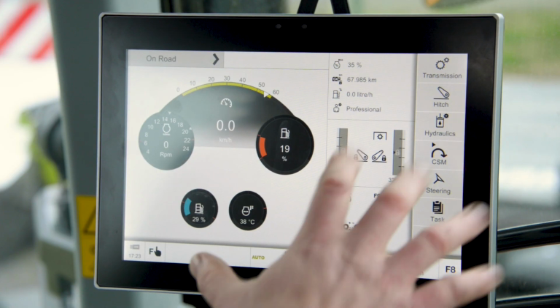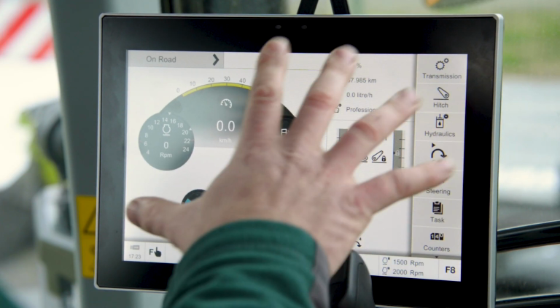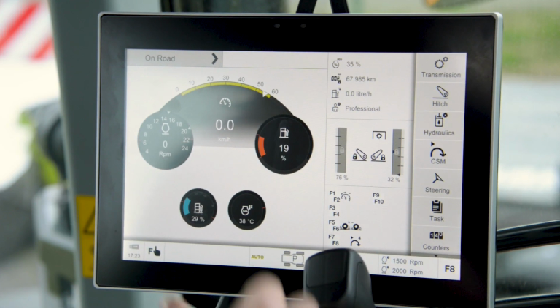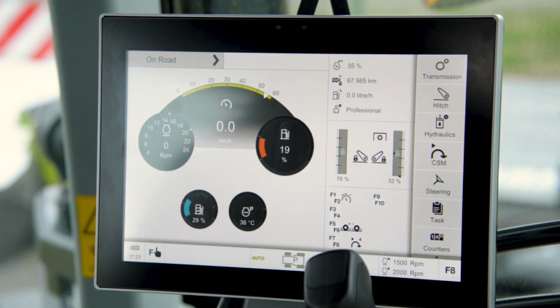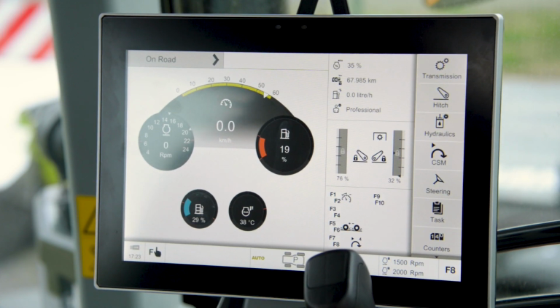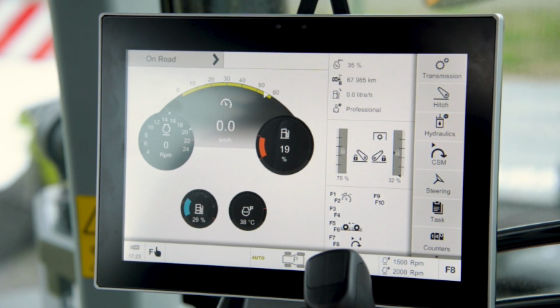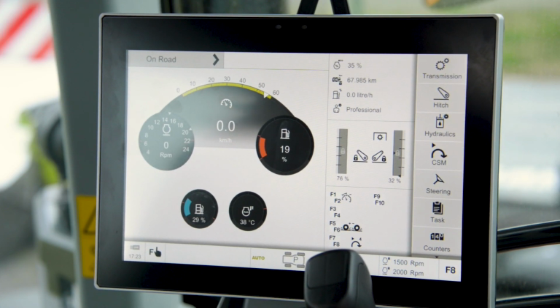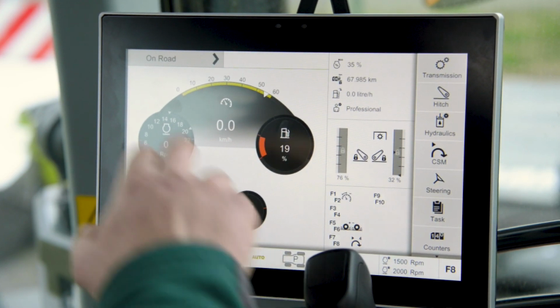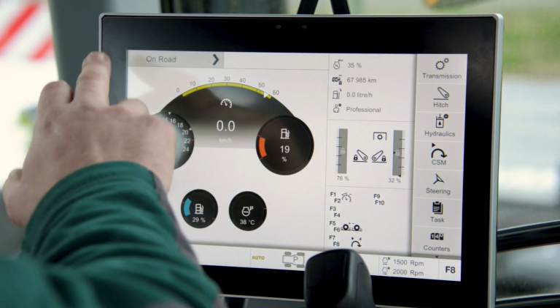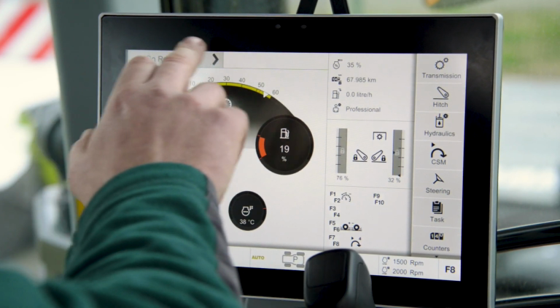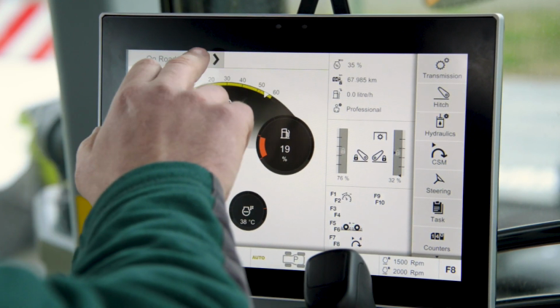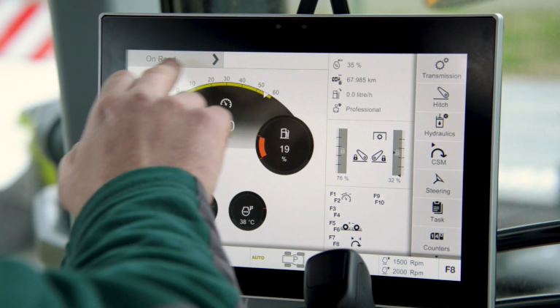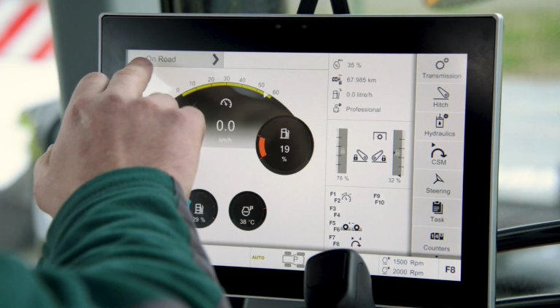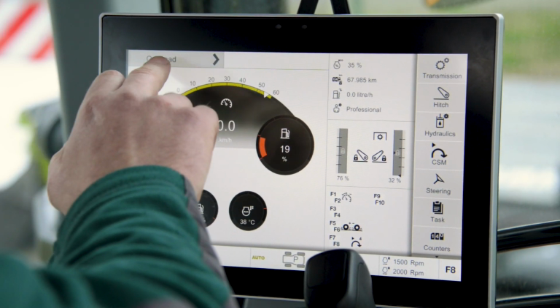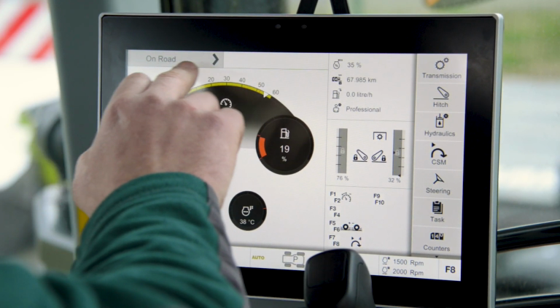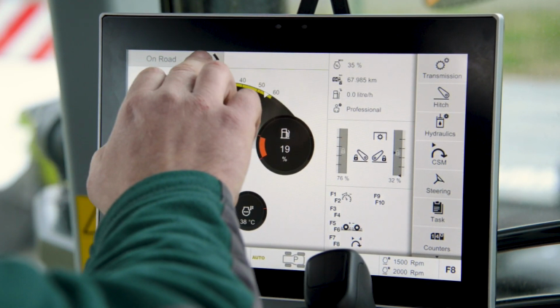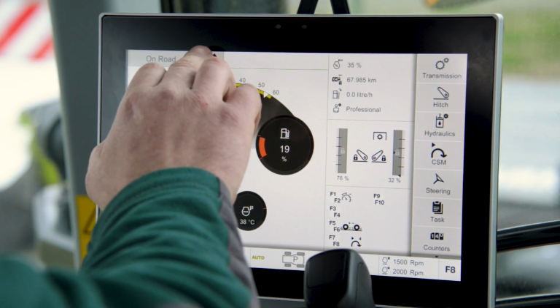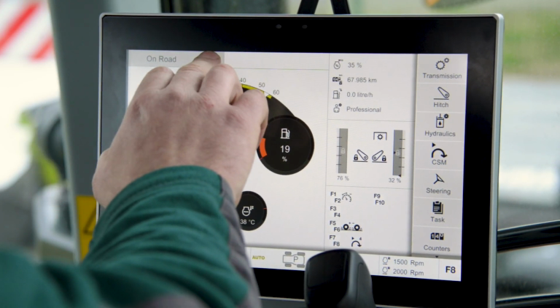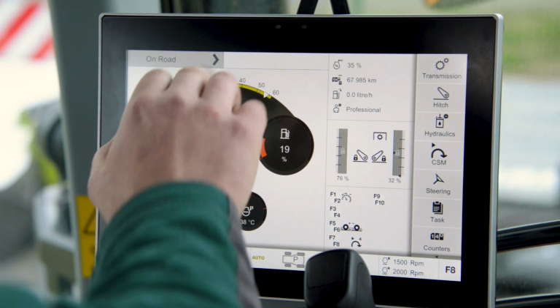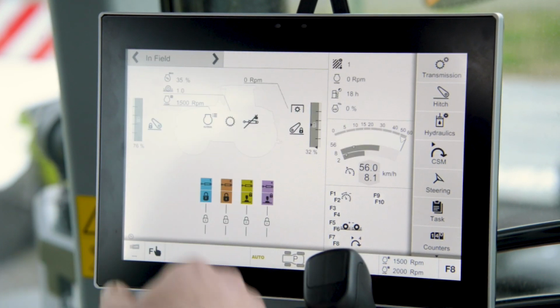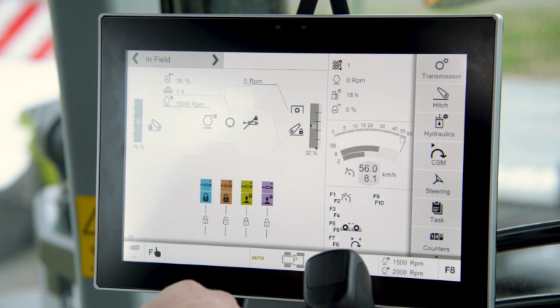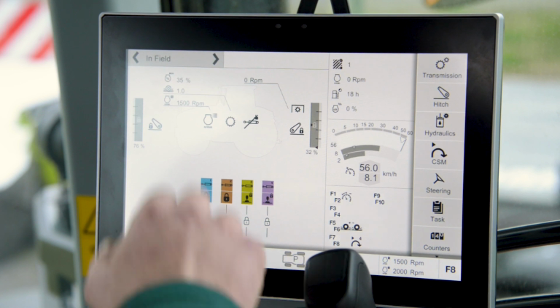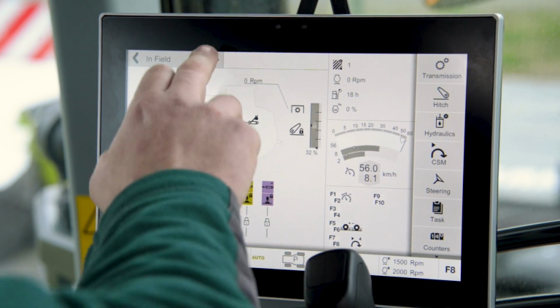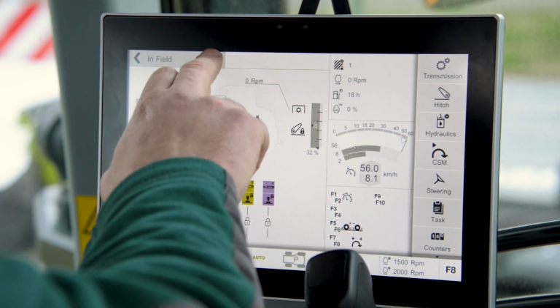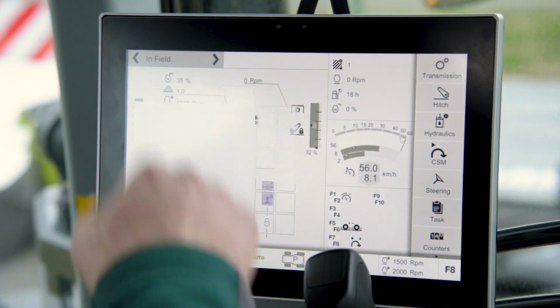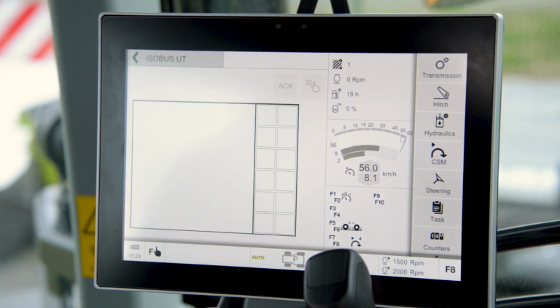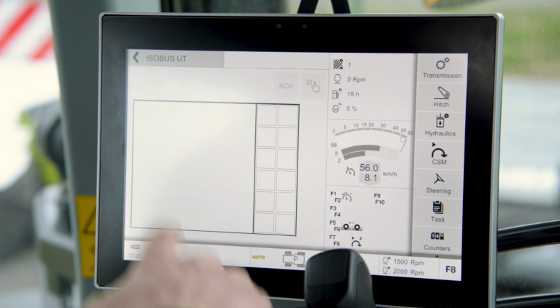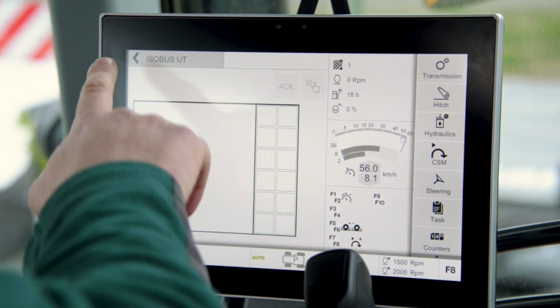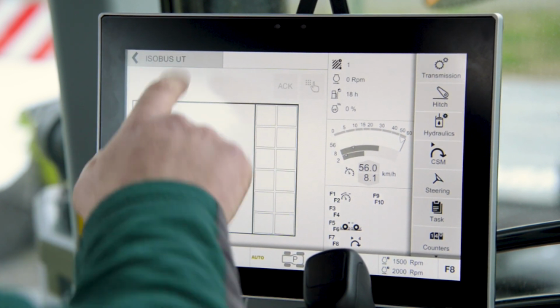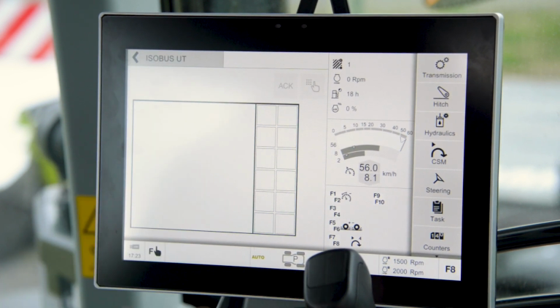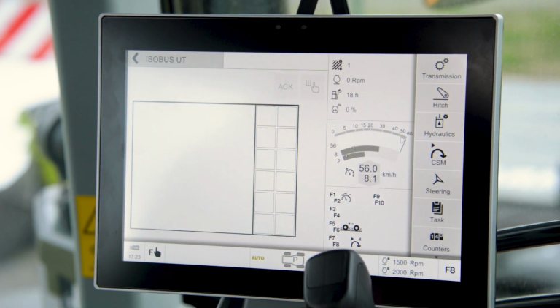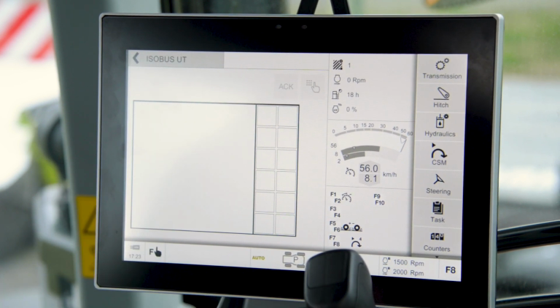This is the home screen of the terminal. We've got three pages on top. We're on On-Road at the moment. We've got In-Field and we've also got Isobus UT.